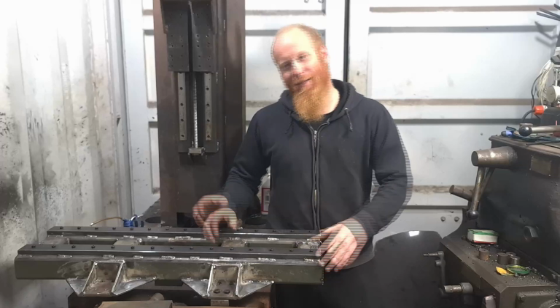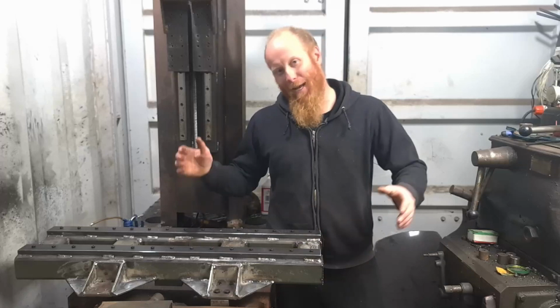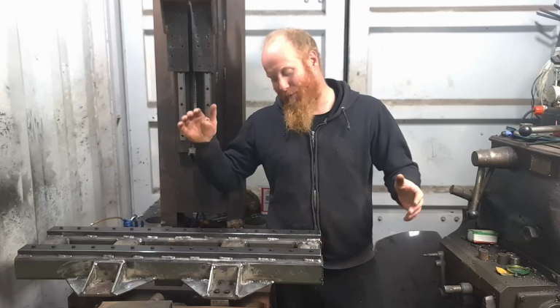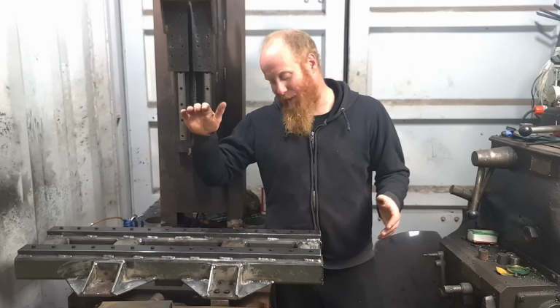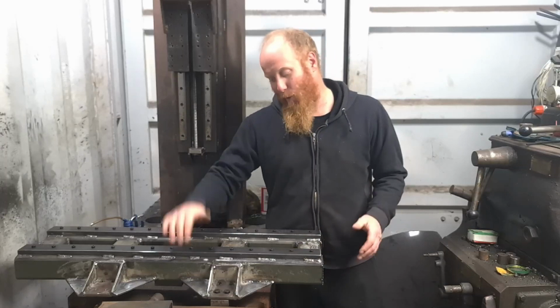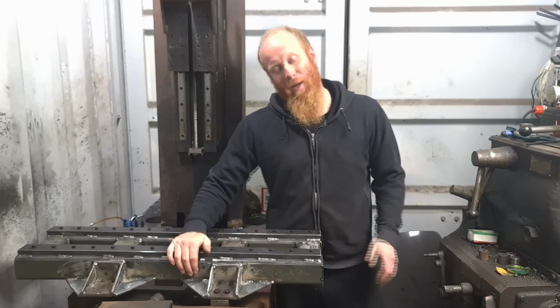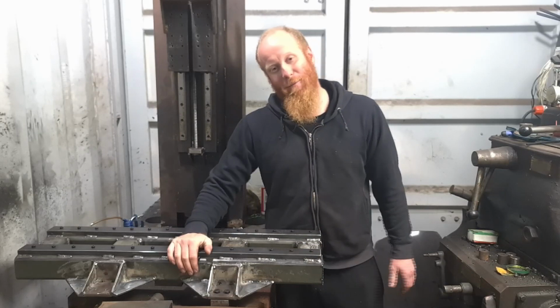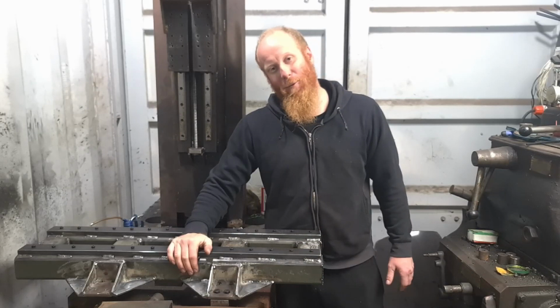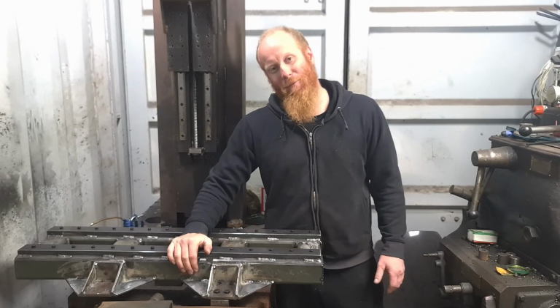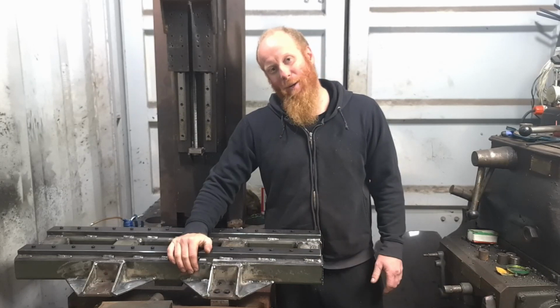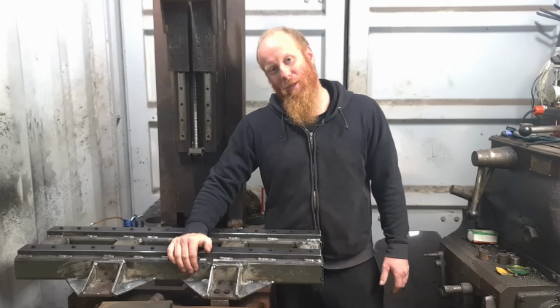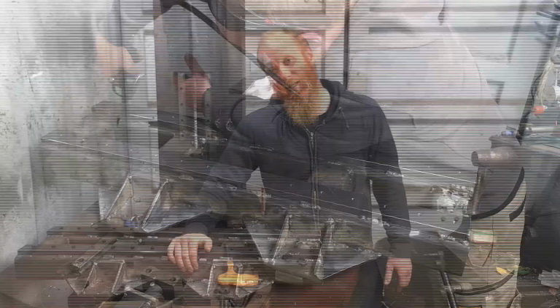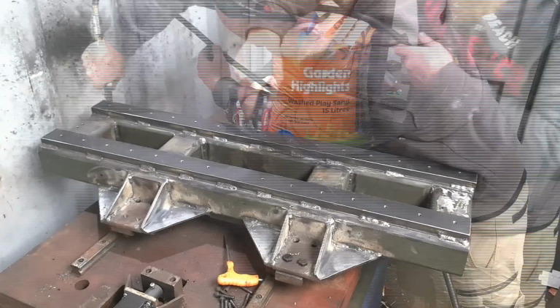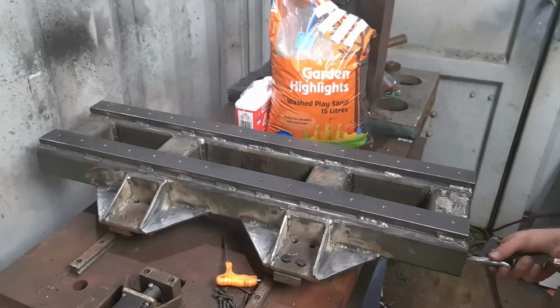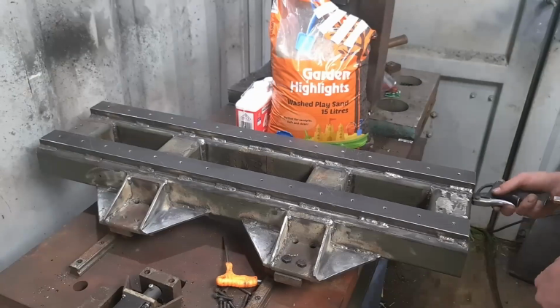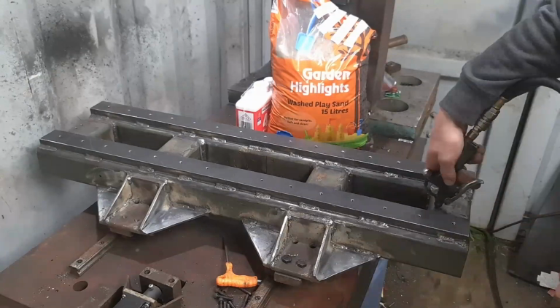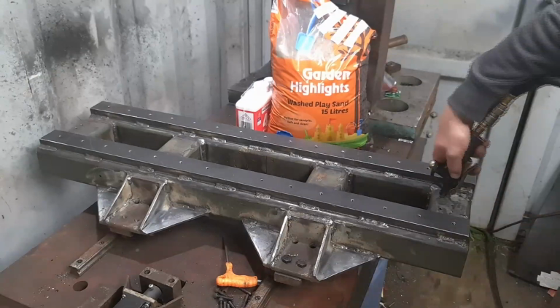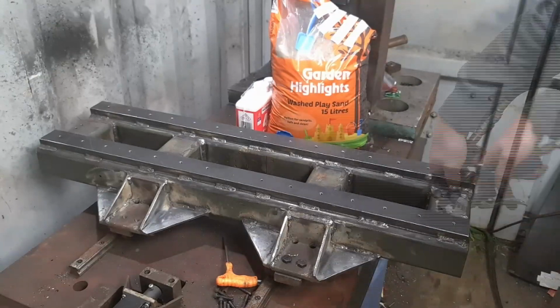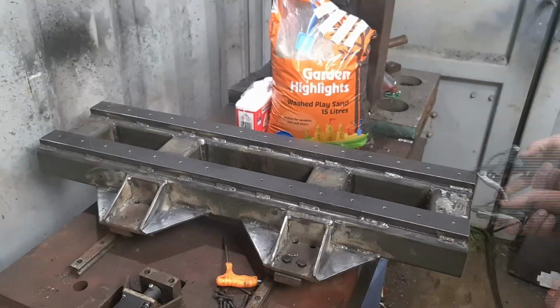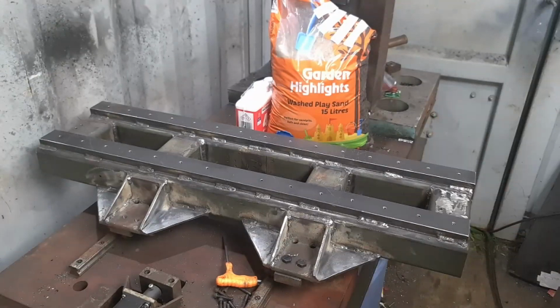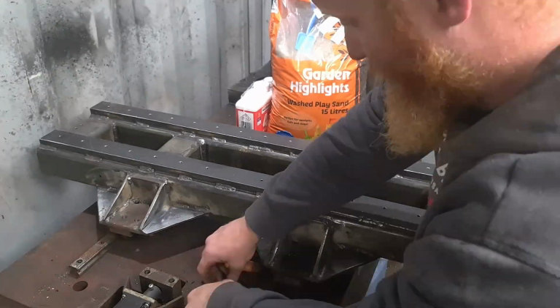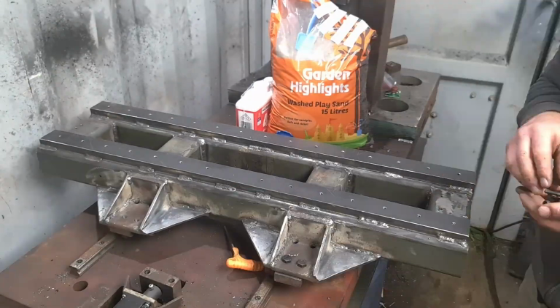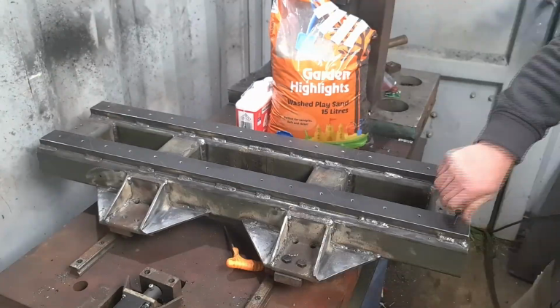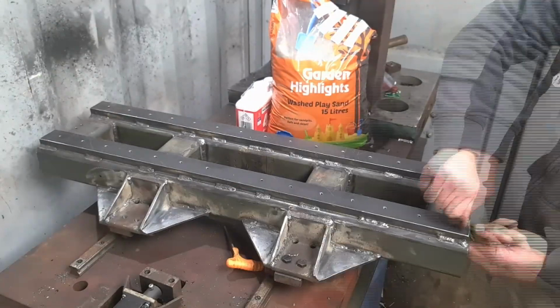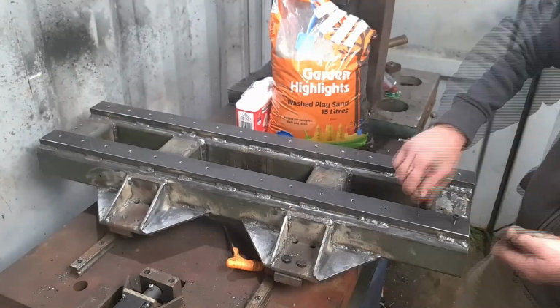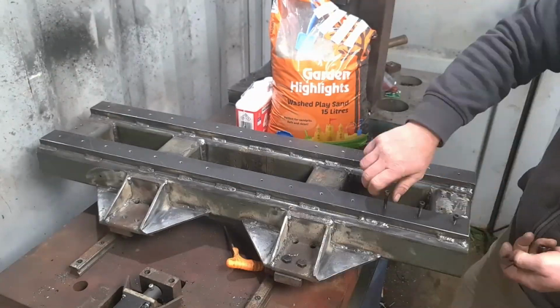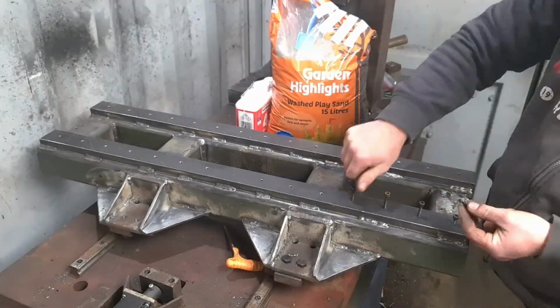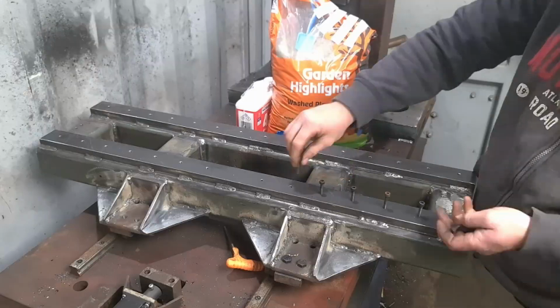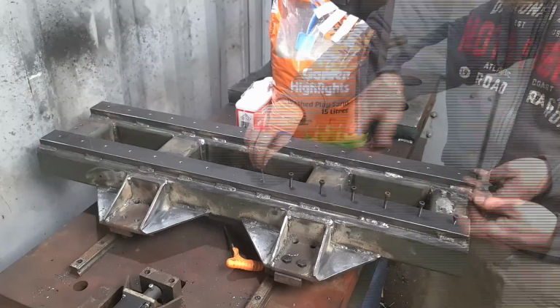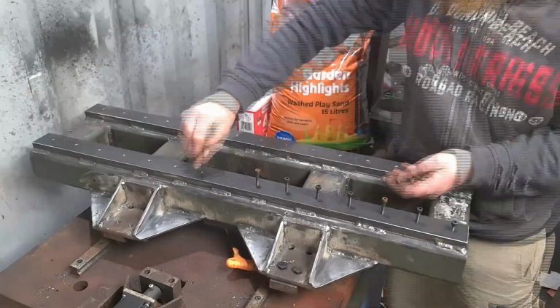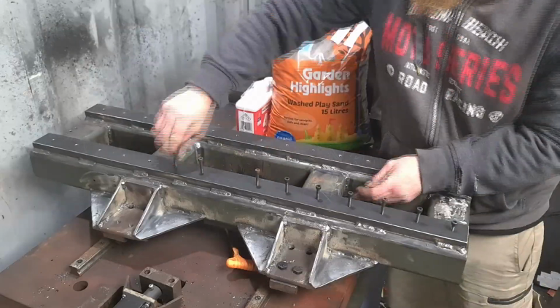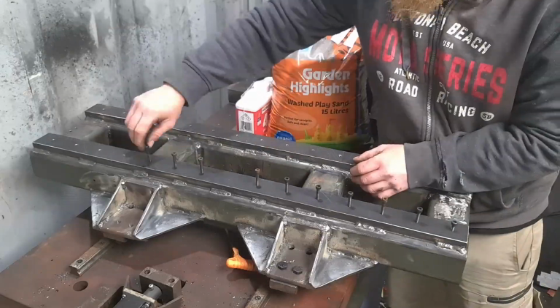In today's video, we fill the frame with the sand and the epoxy, and we also fix the bolt that I snapped in the process.